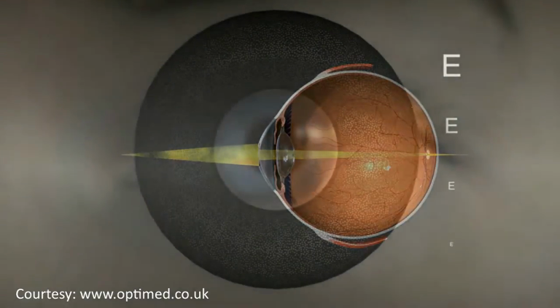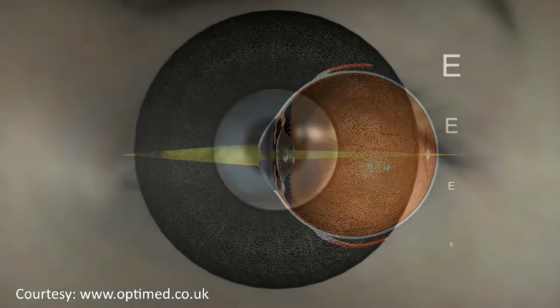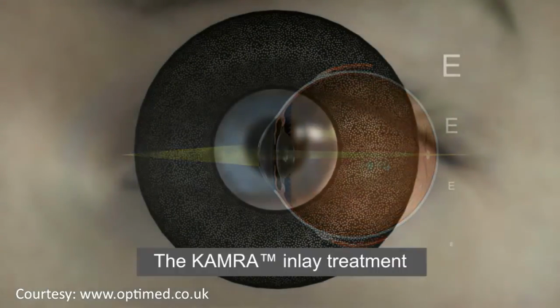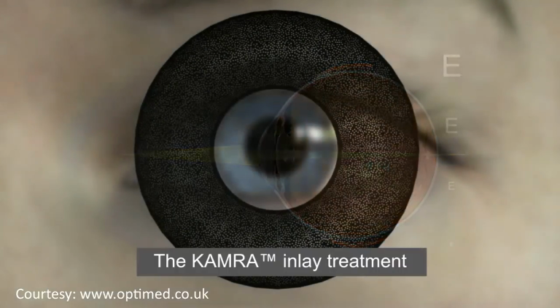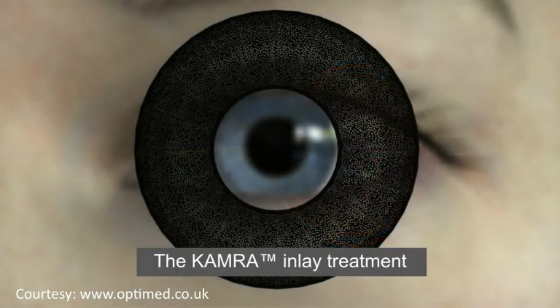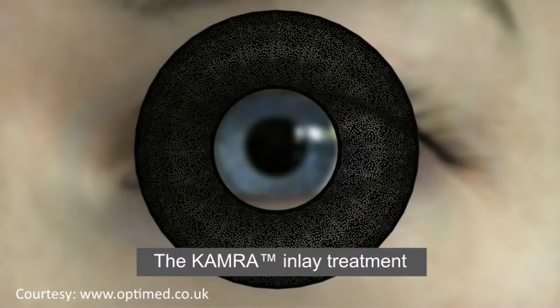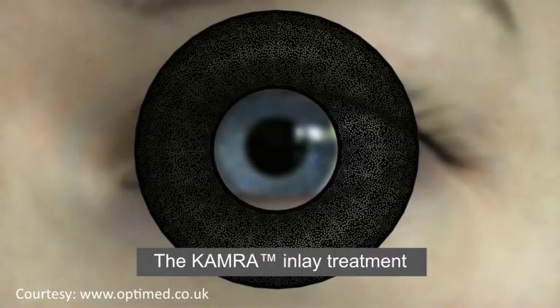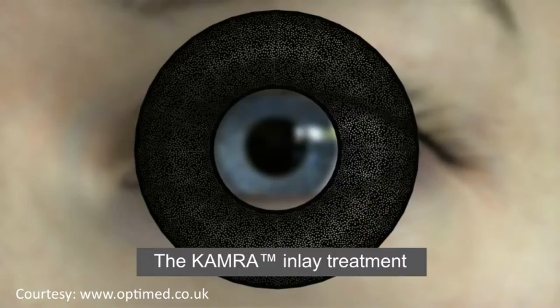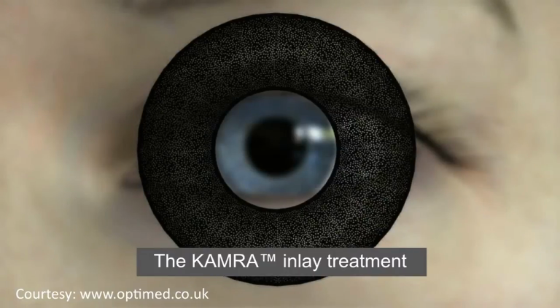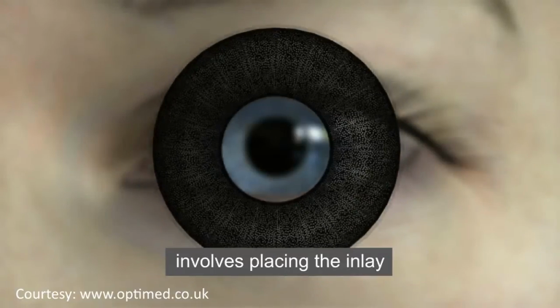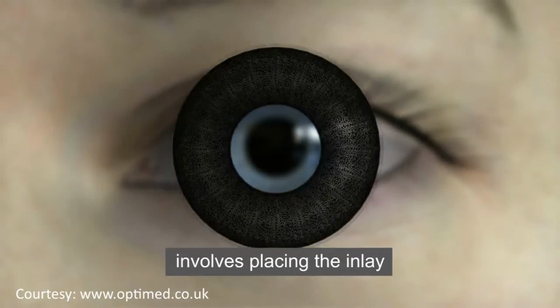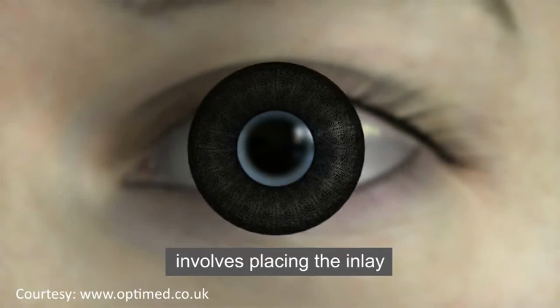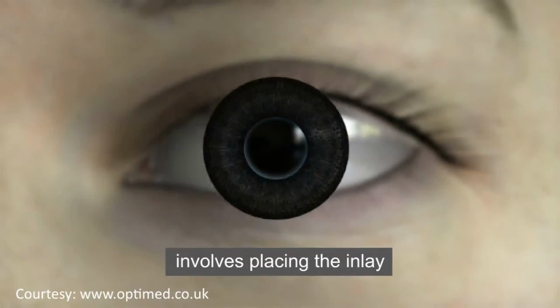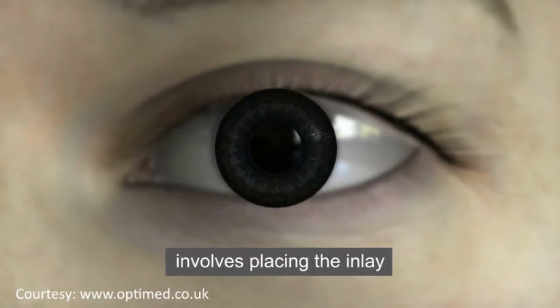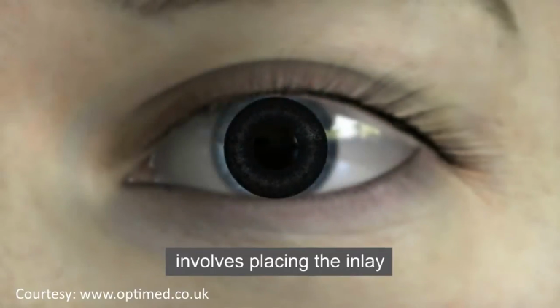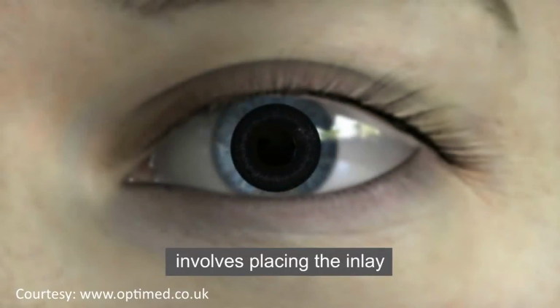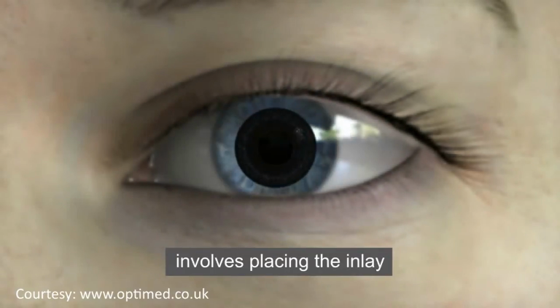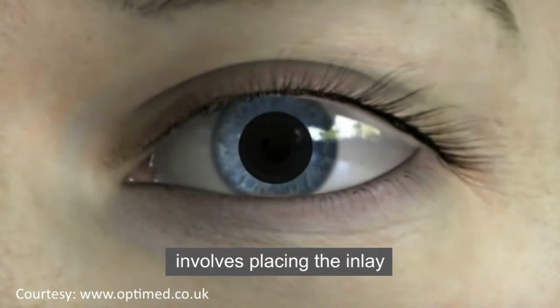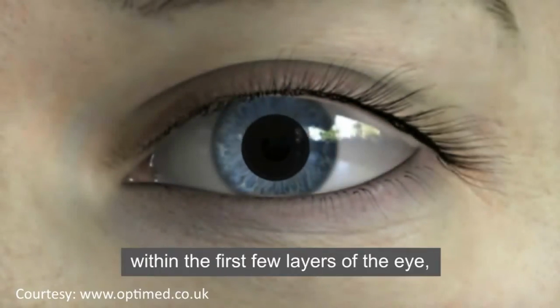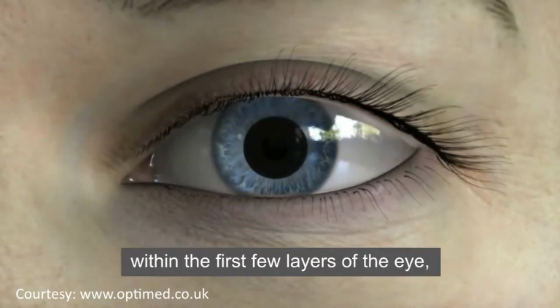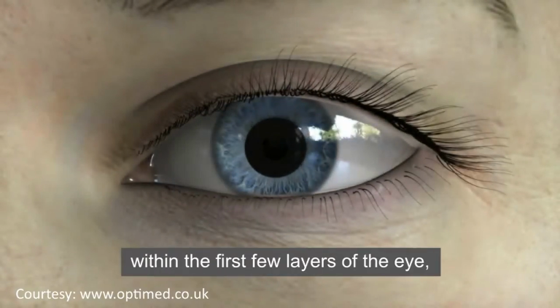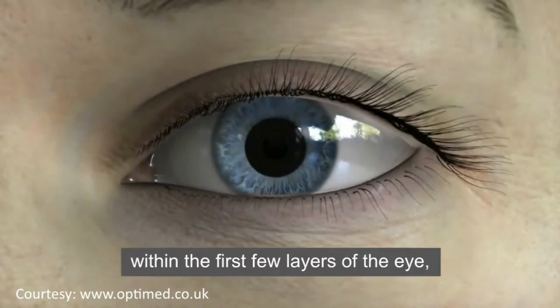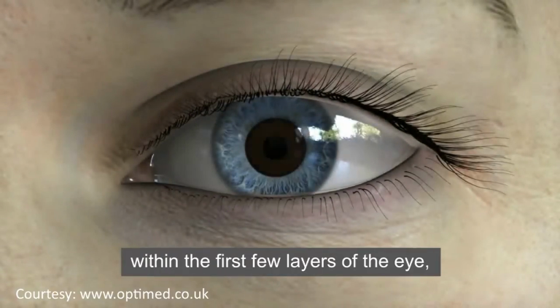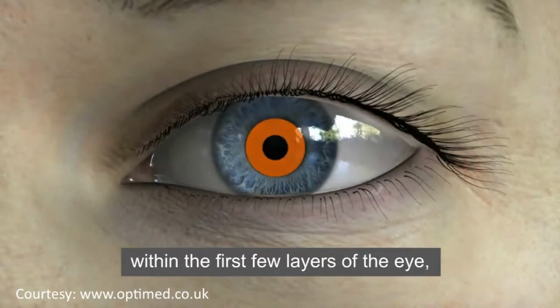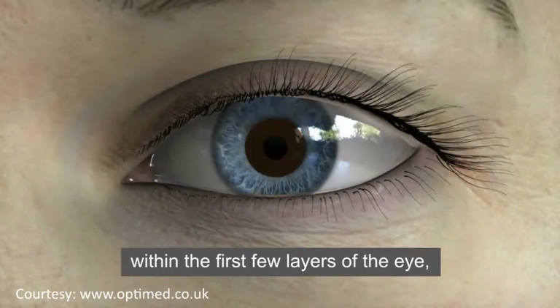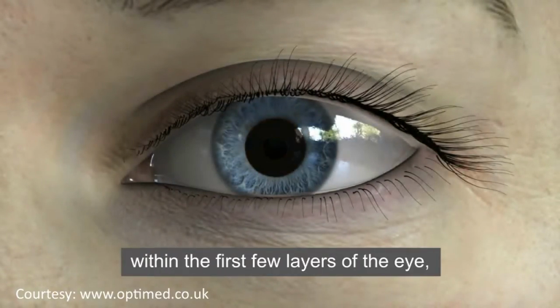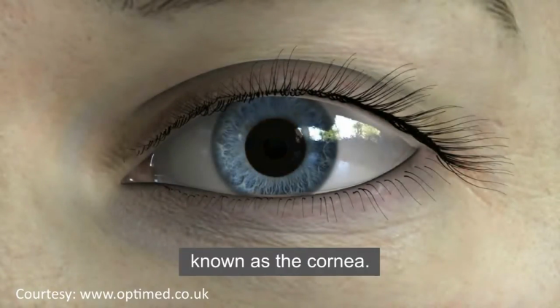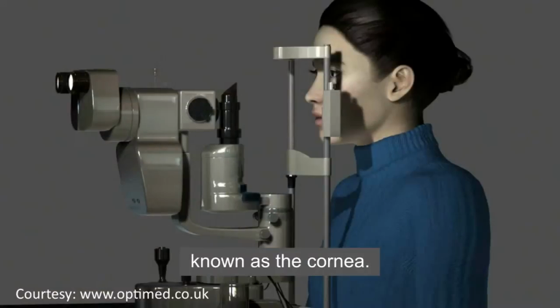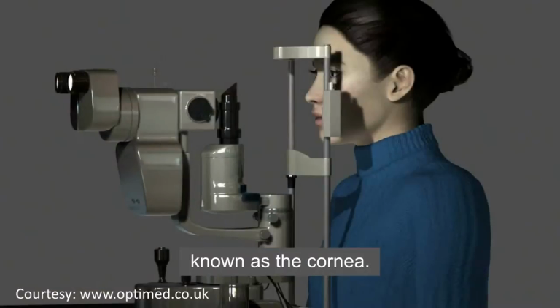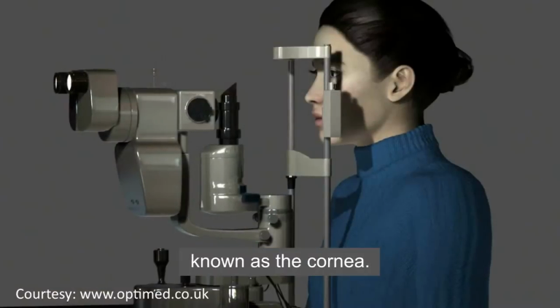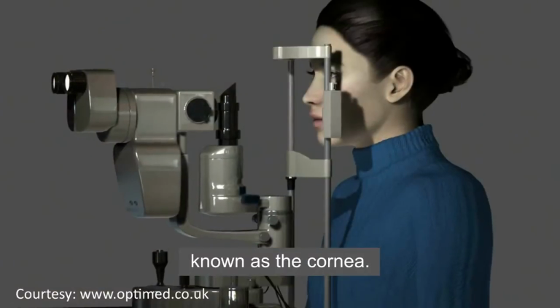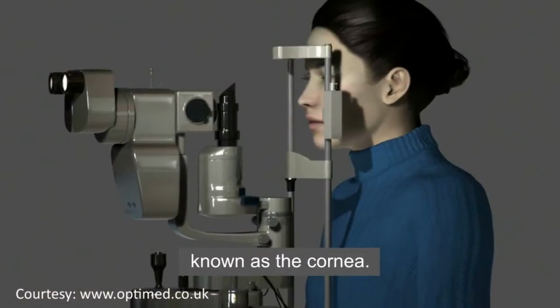The KAMRA inlay treatment involves placing the inlay within the first few layers of the eye, known as the cornea.